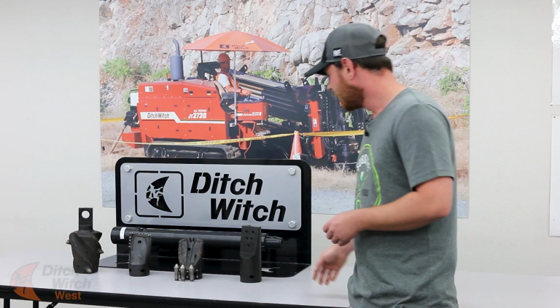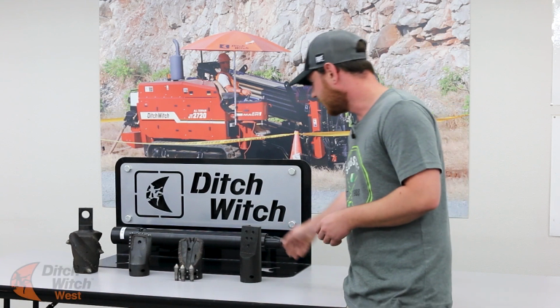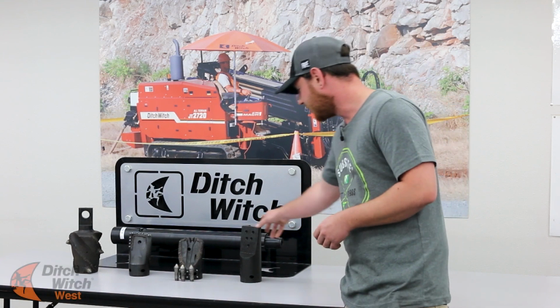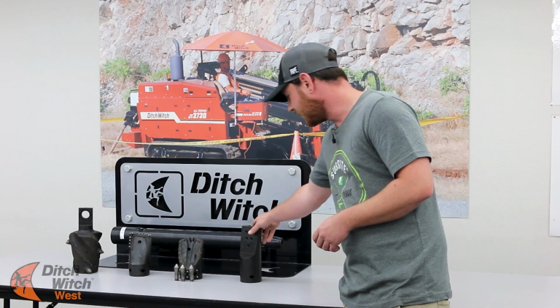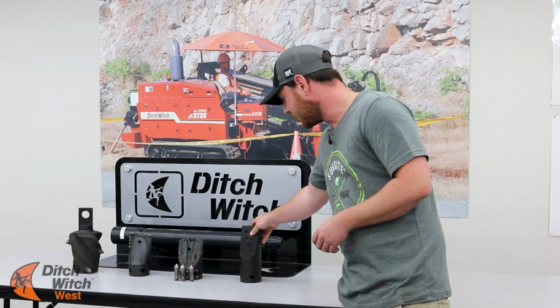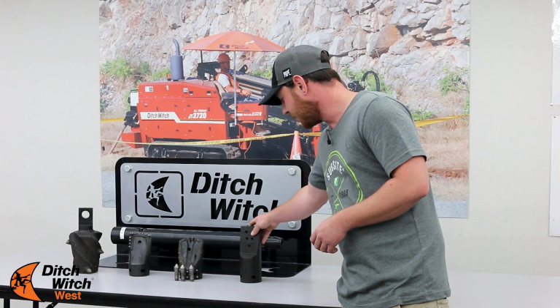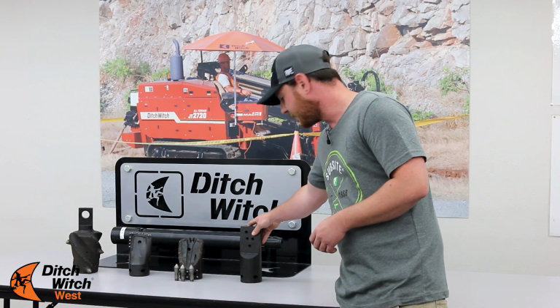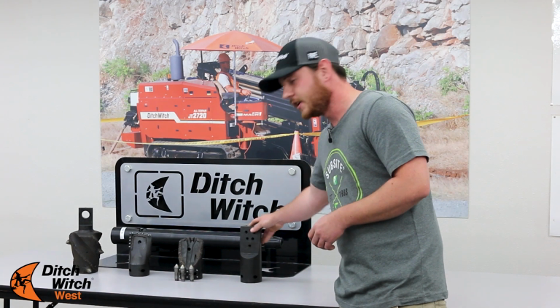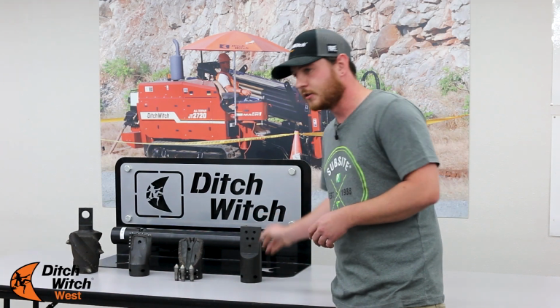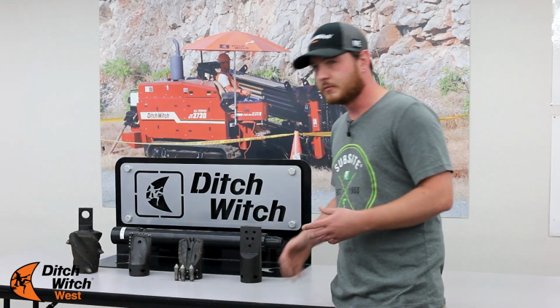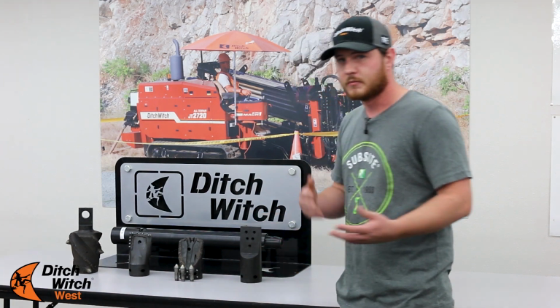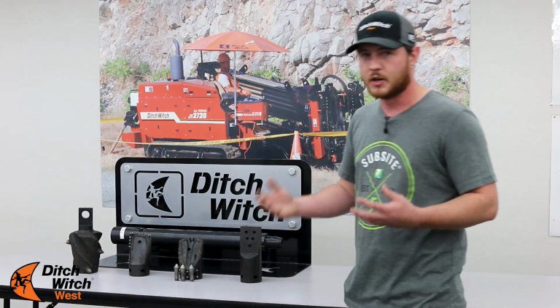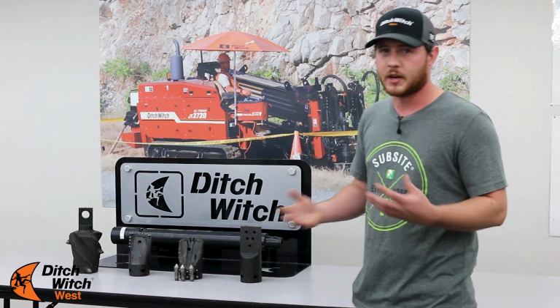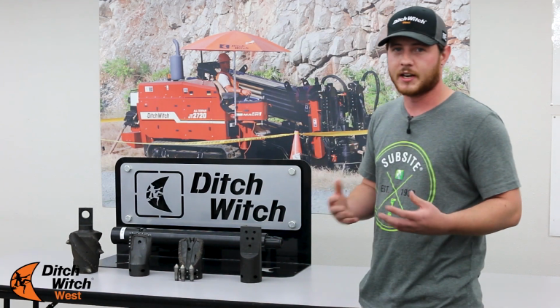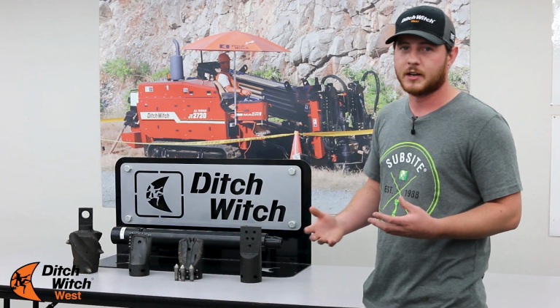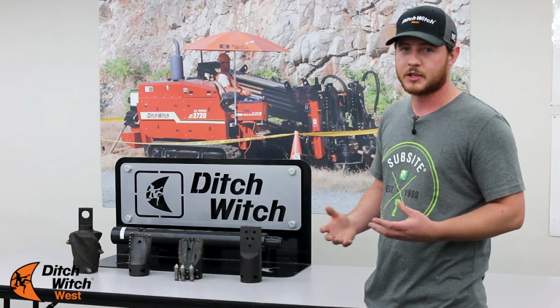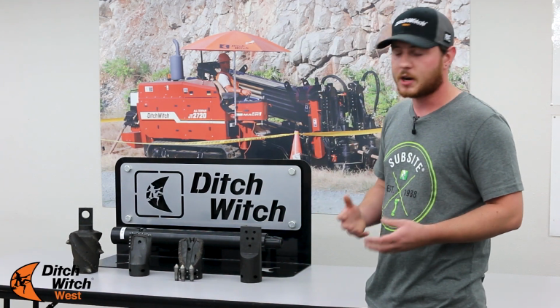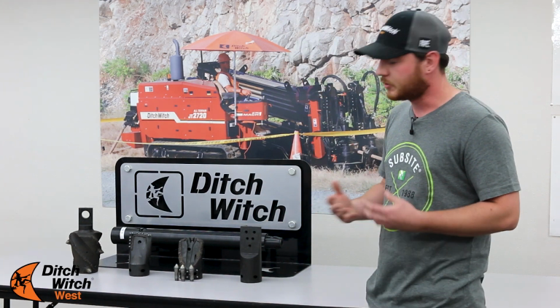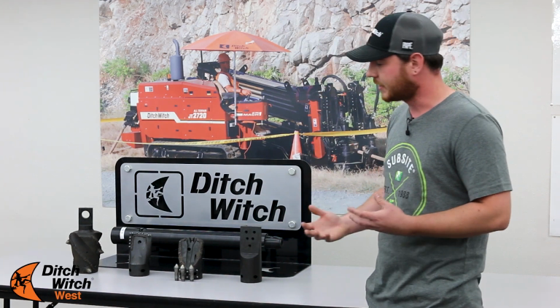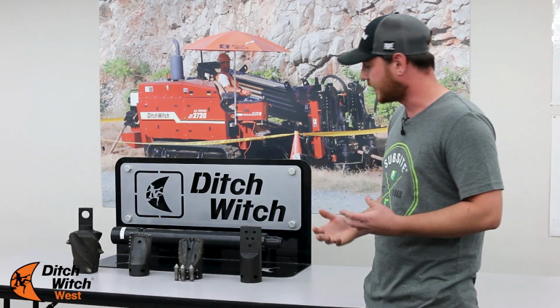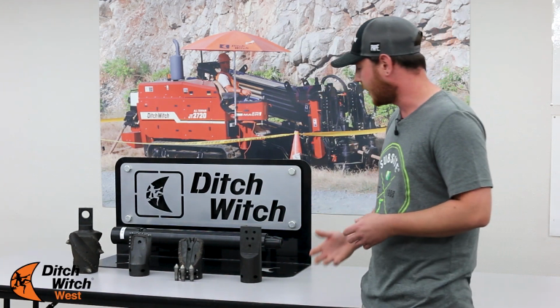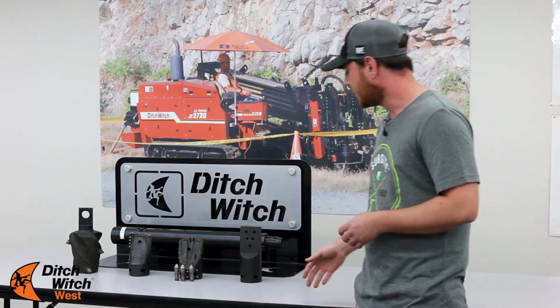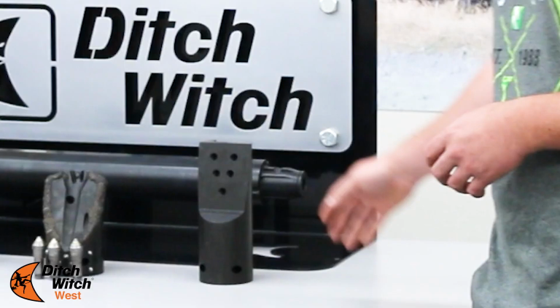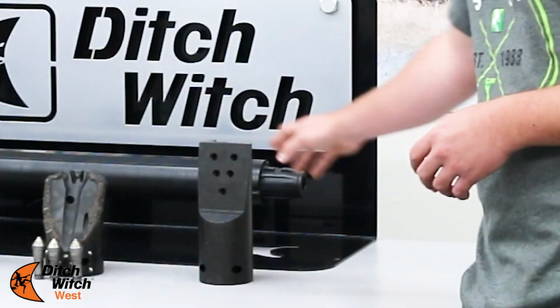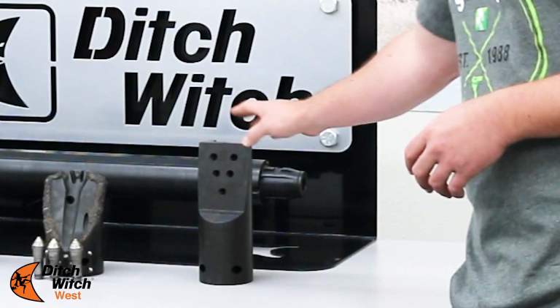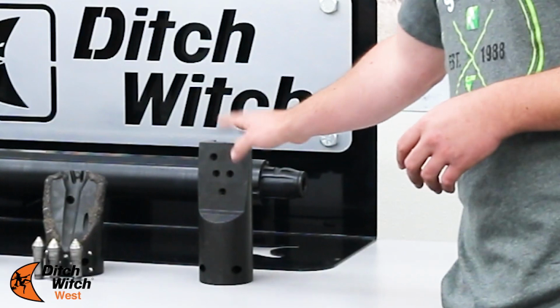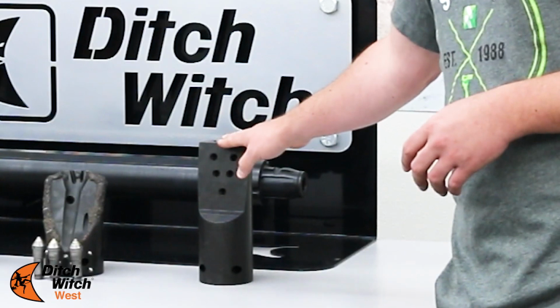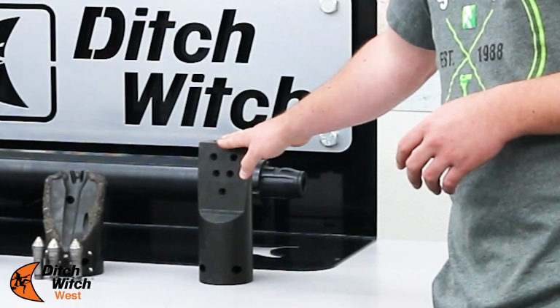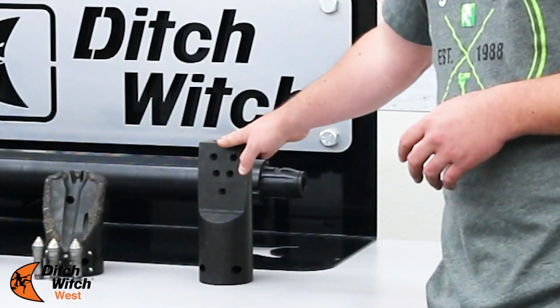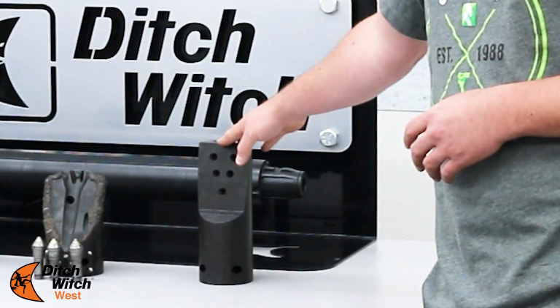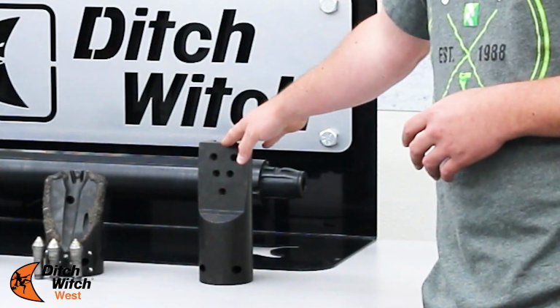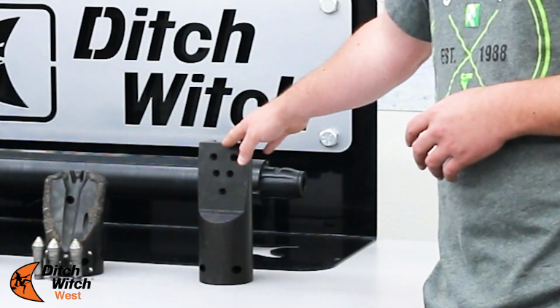This is our standard dirt bit for any dirt — not getting into much cobble or anything like that. Just your standard dirt bit that can take a paddle bit.